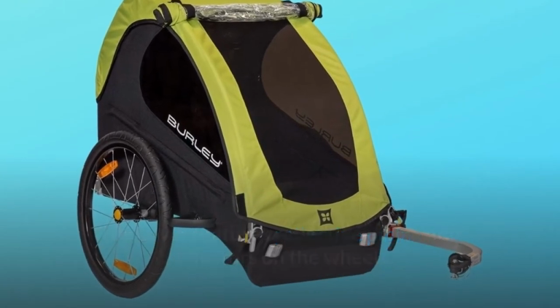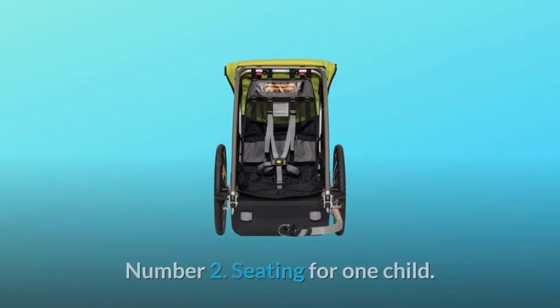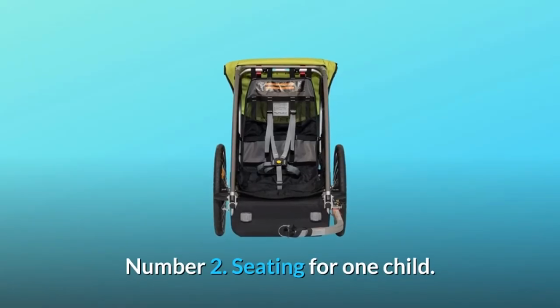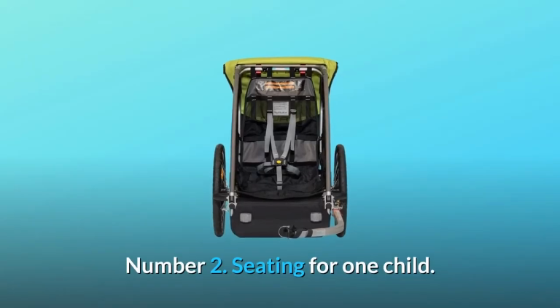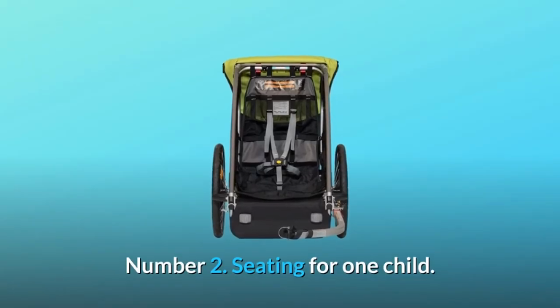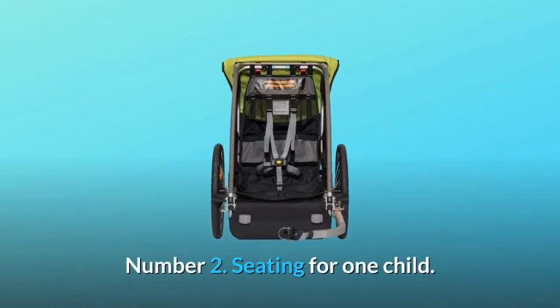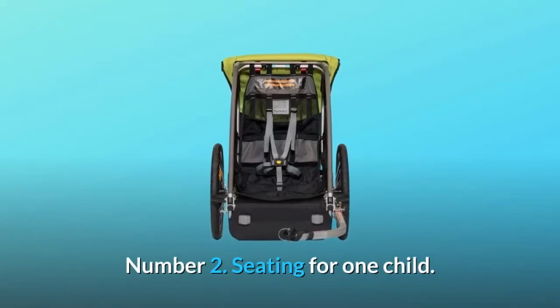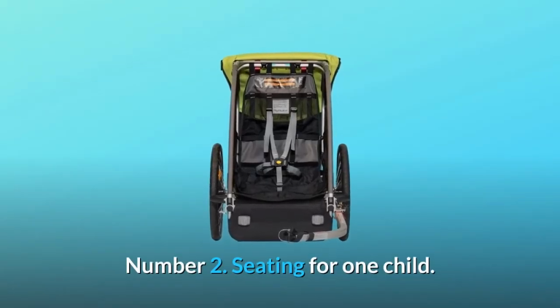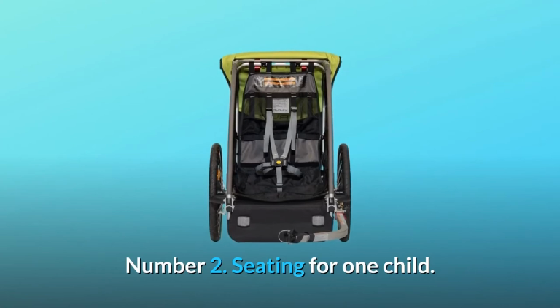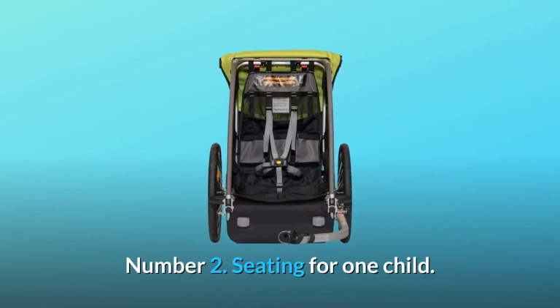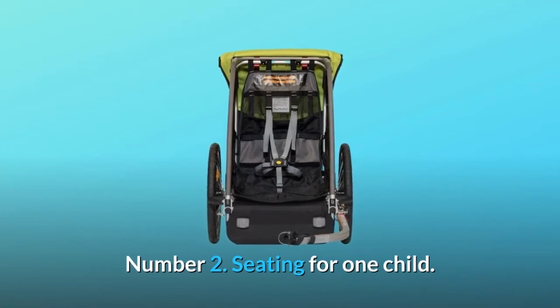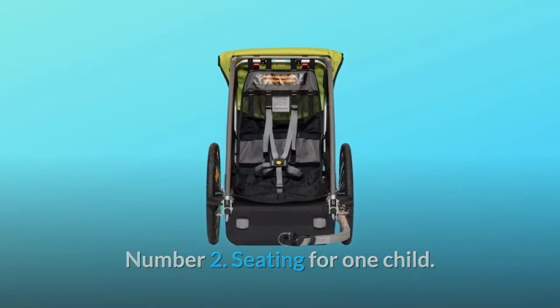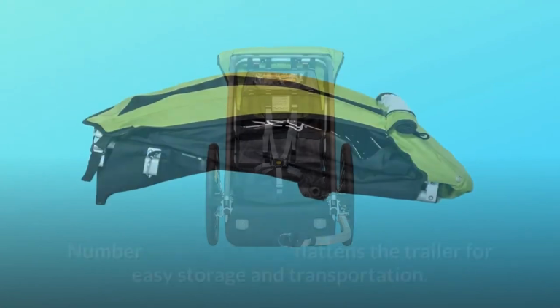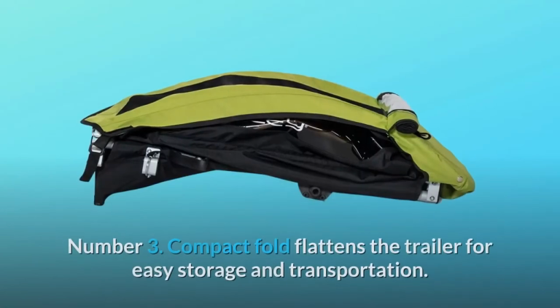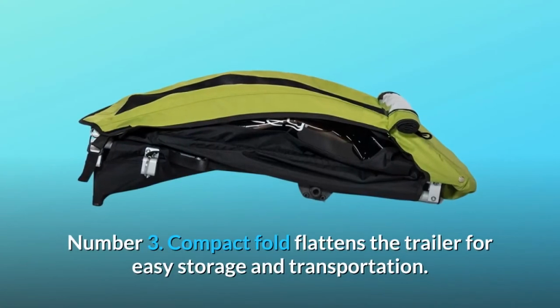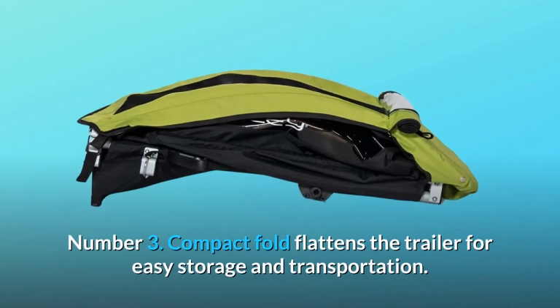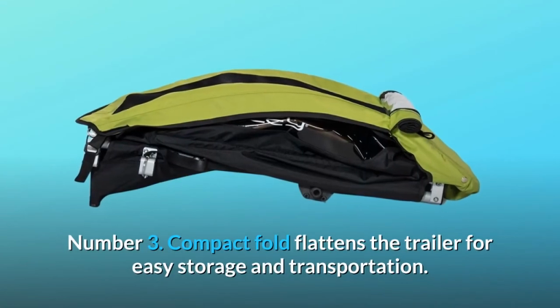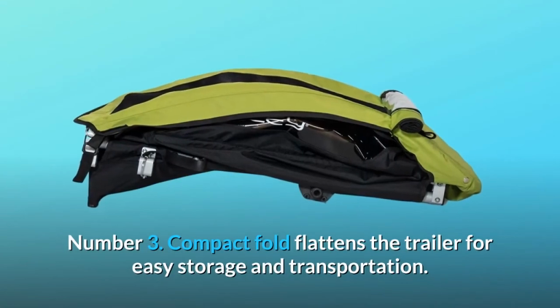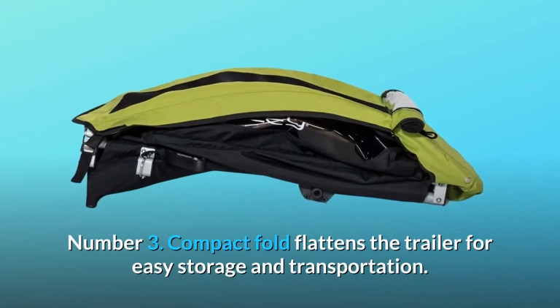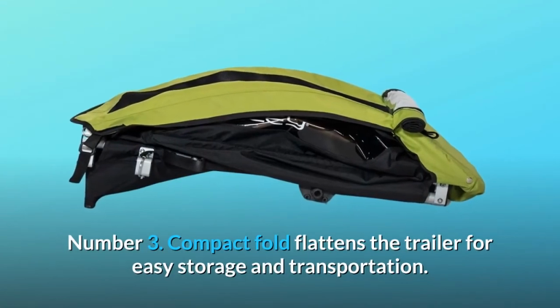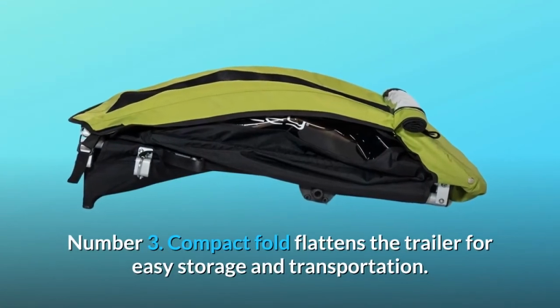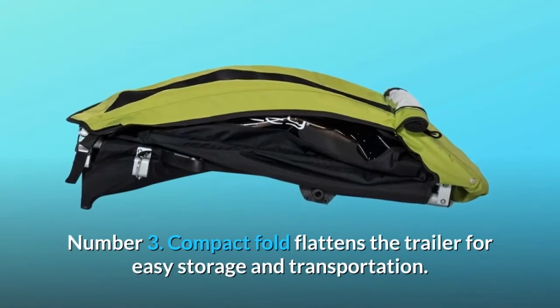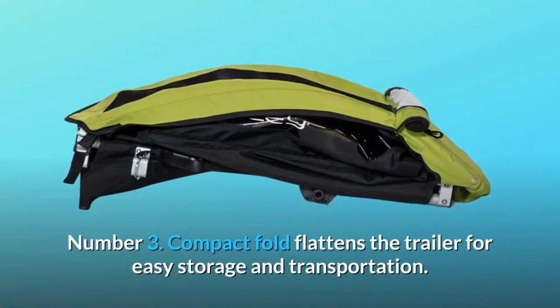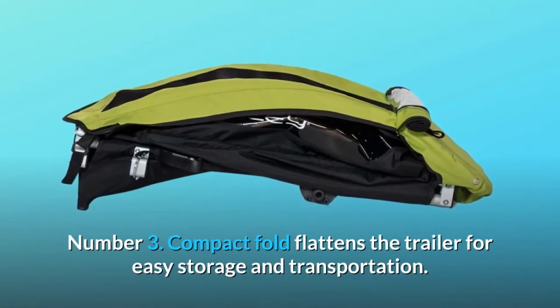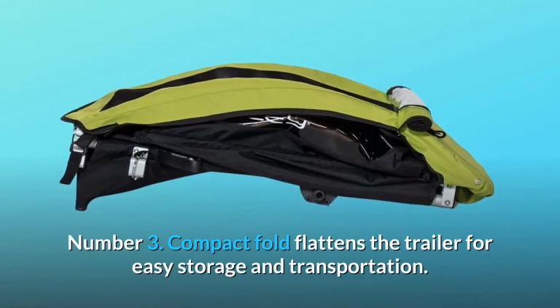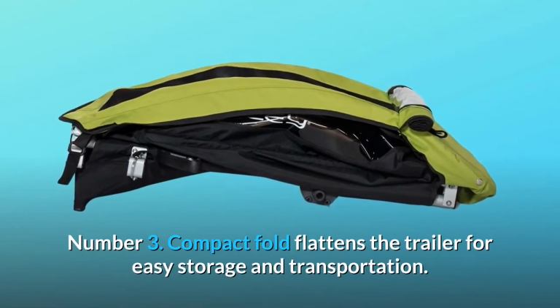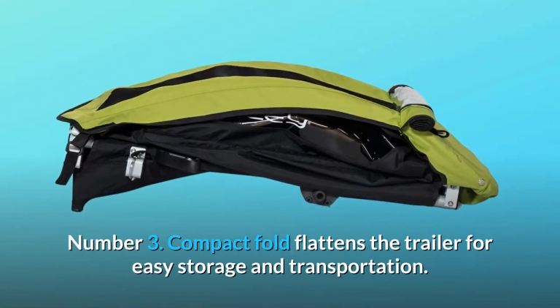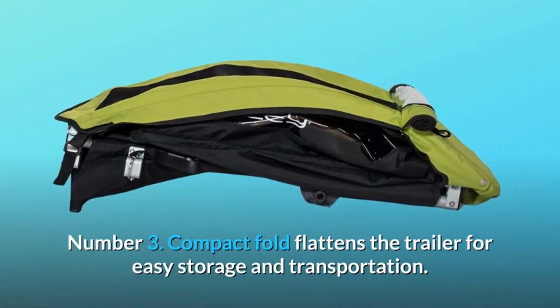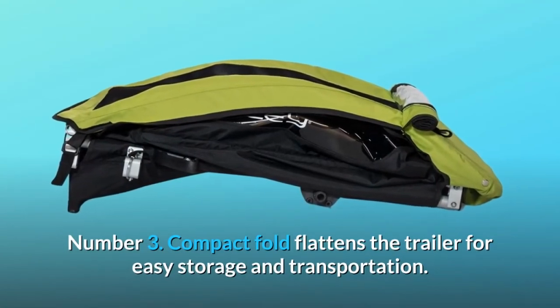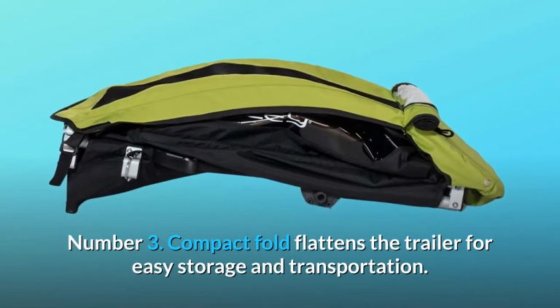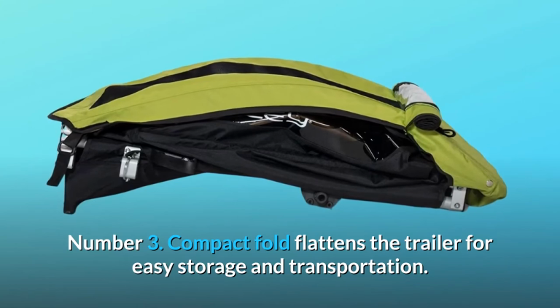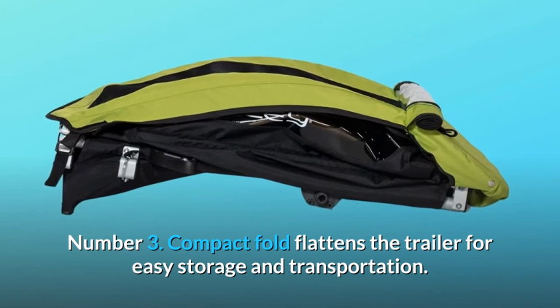Number 2: Seating for one child. Number 3: Compact fold flattens the trailer for easy storage and transportation.